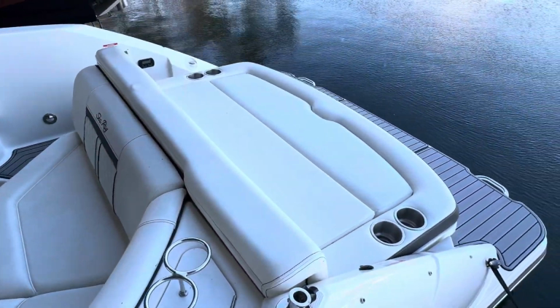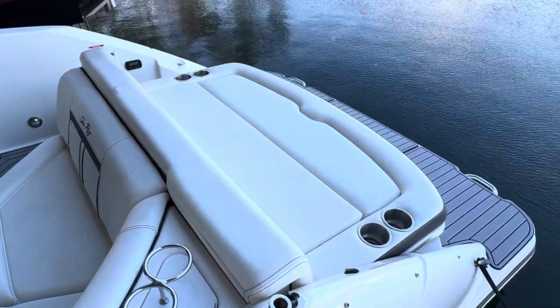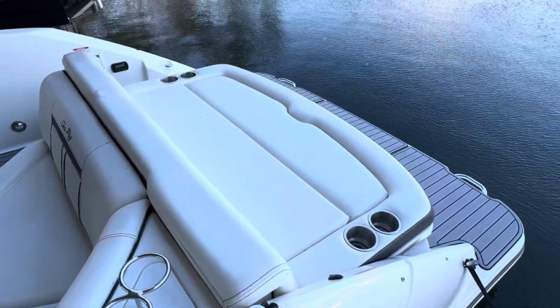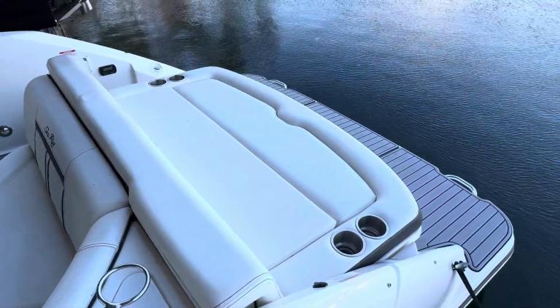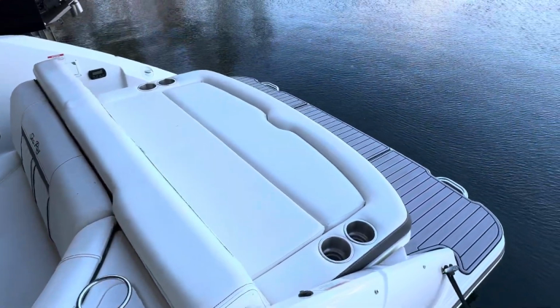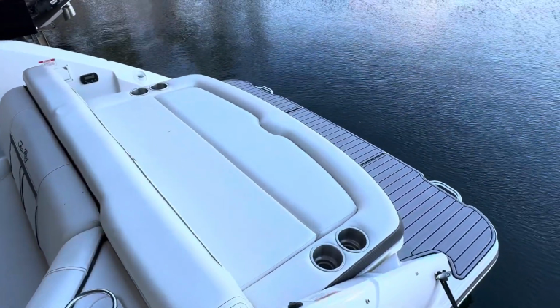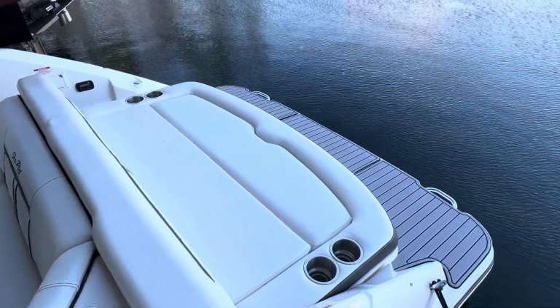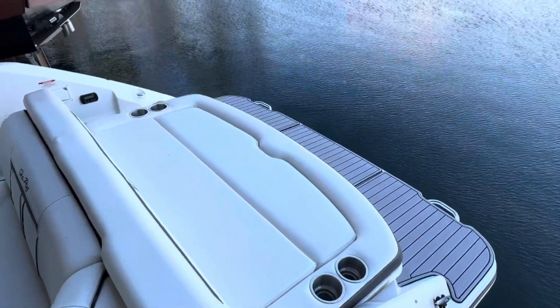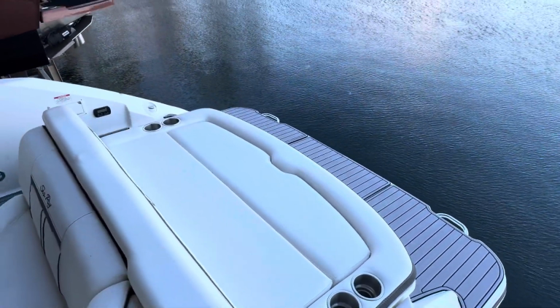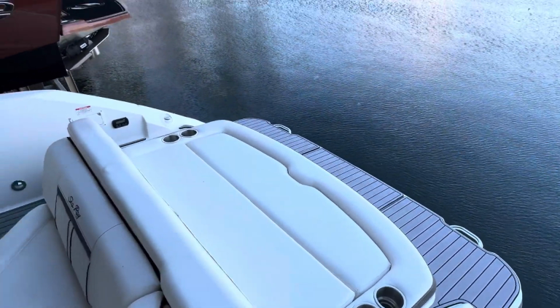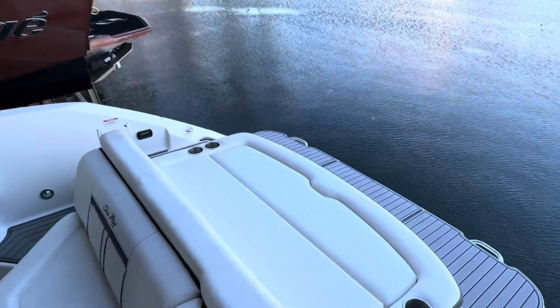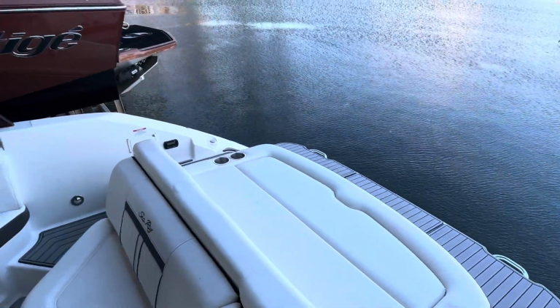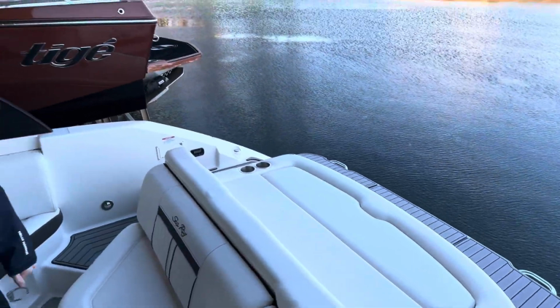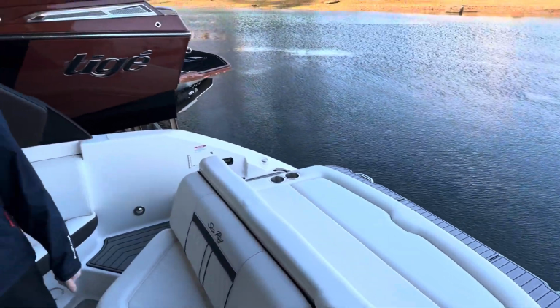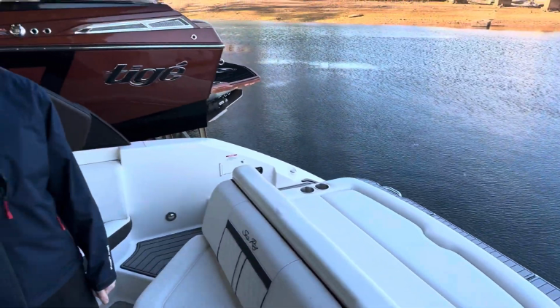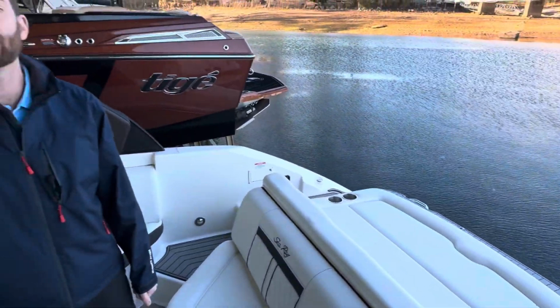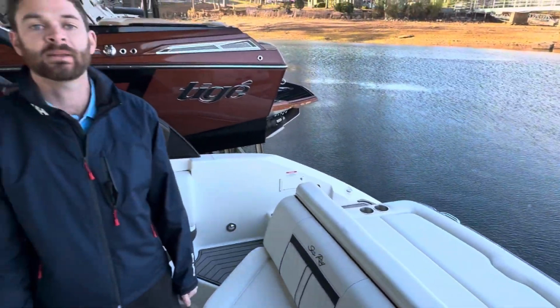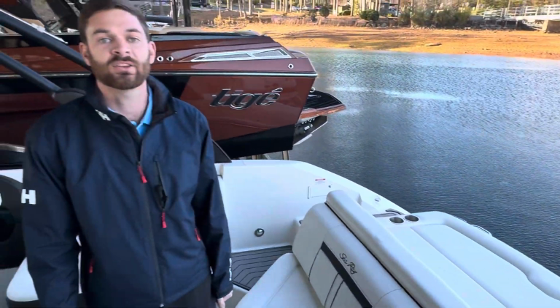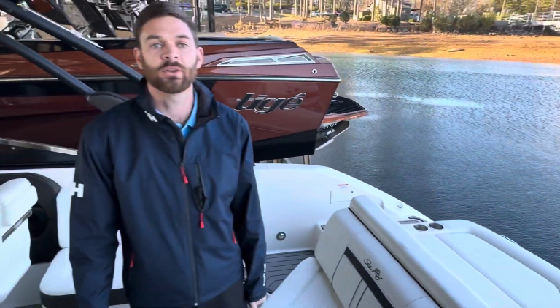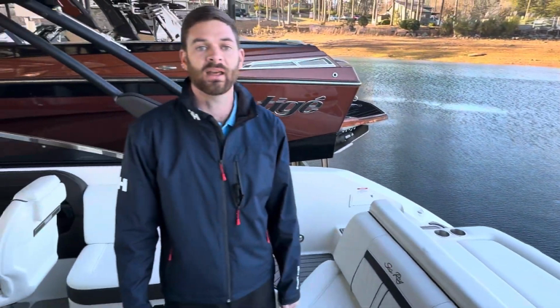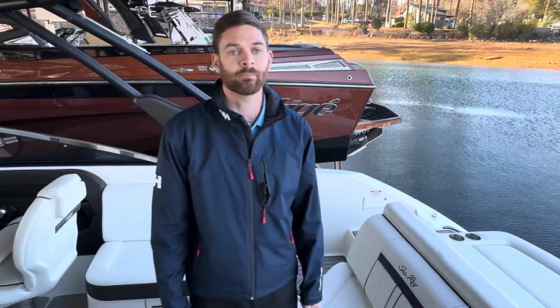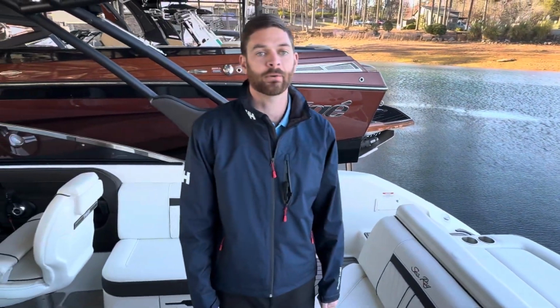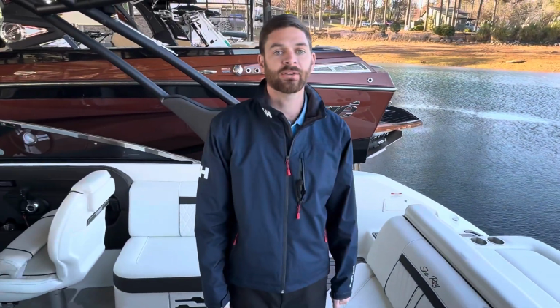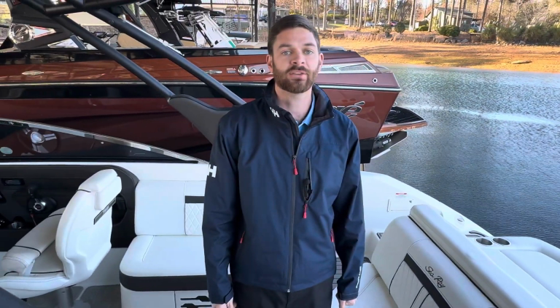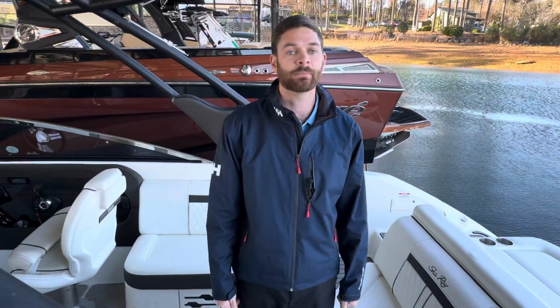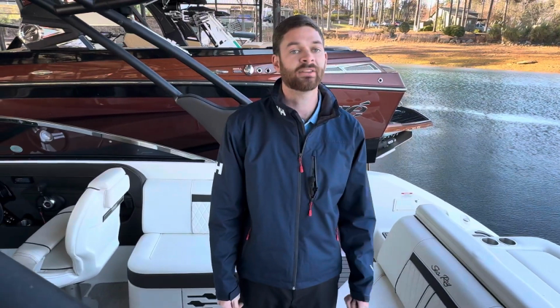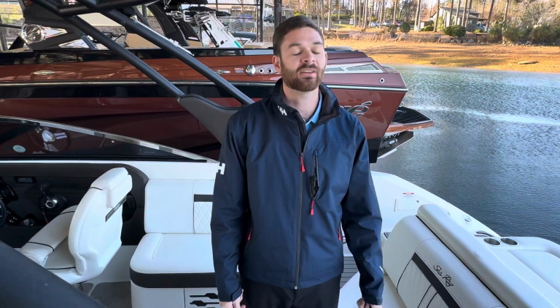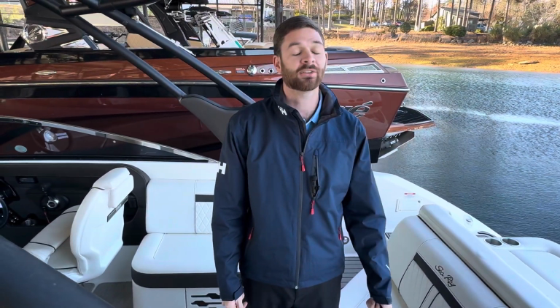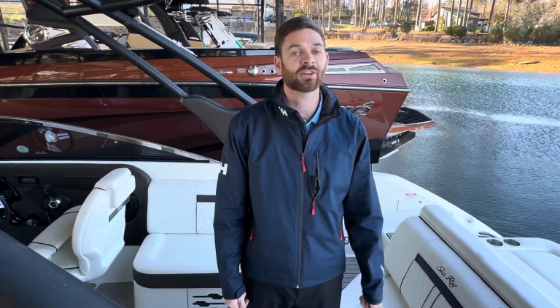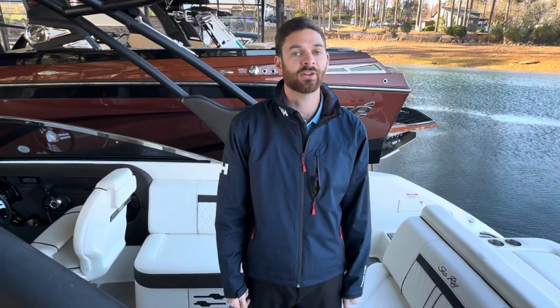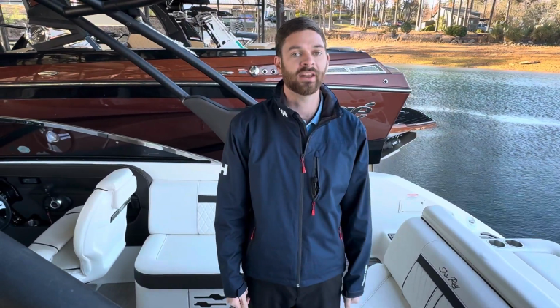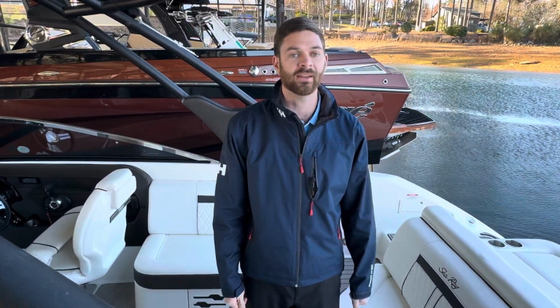We'd love to show you this boat and set up an appointment to do that in person, so please give us a call today. We'll see you in the next one.